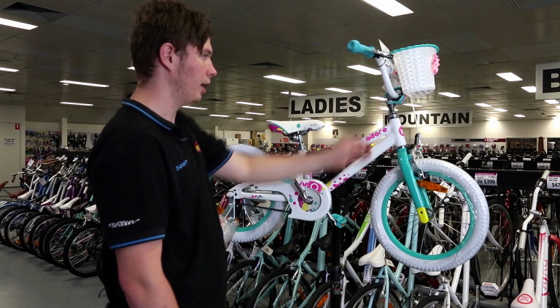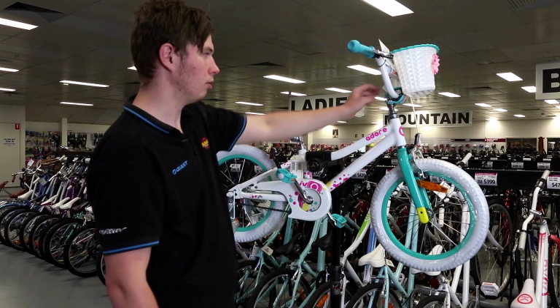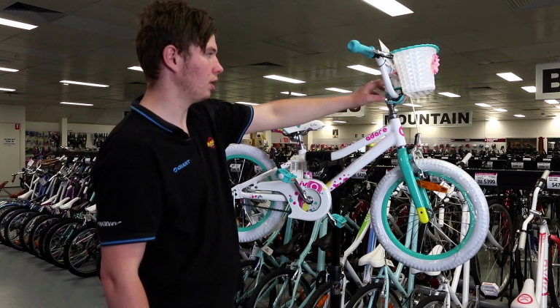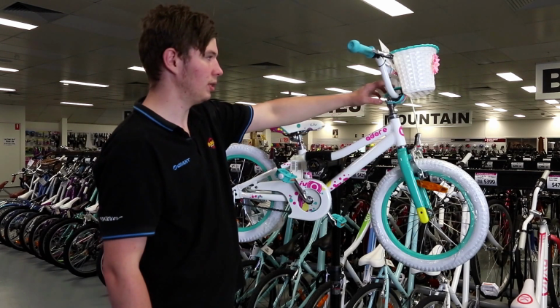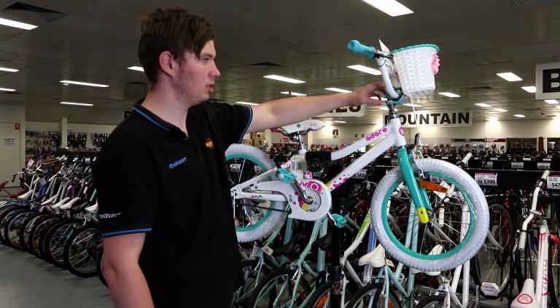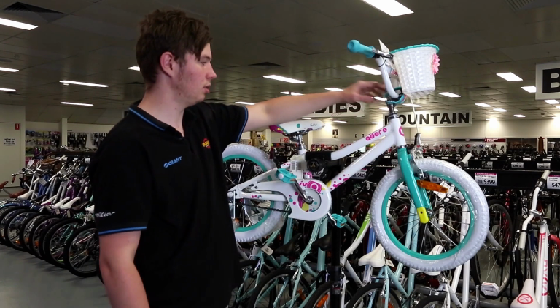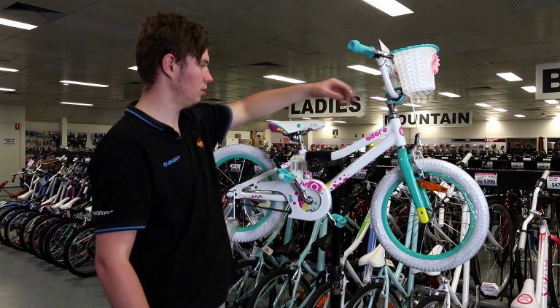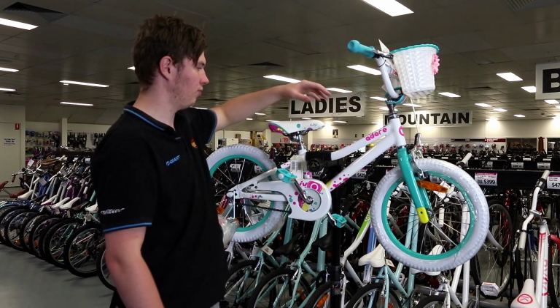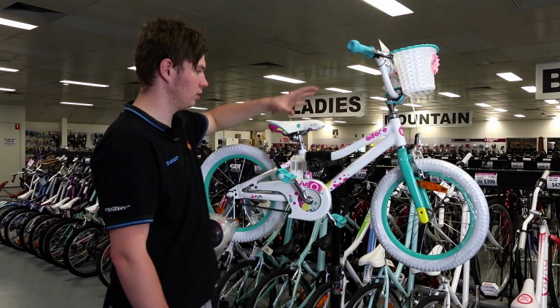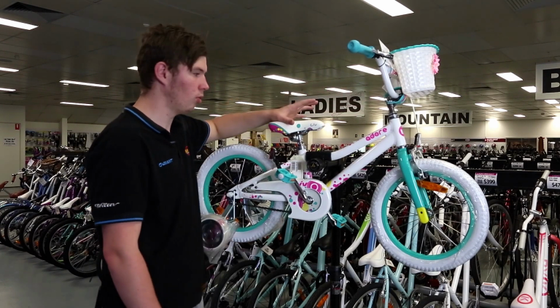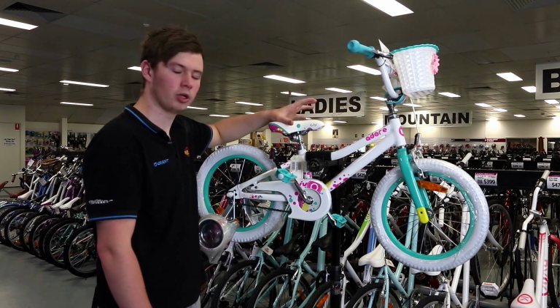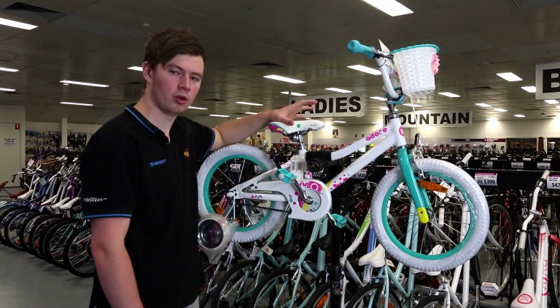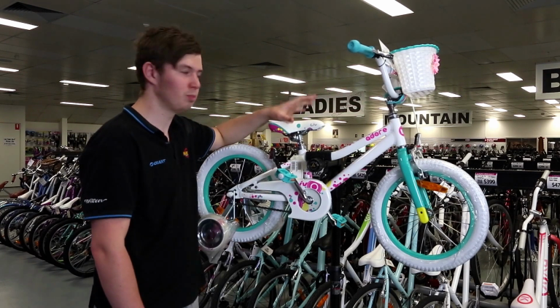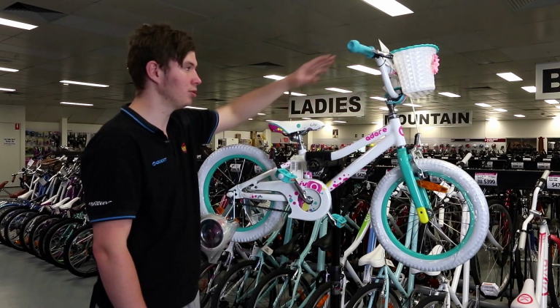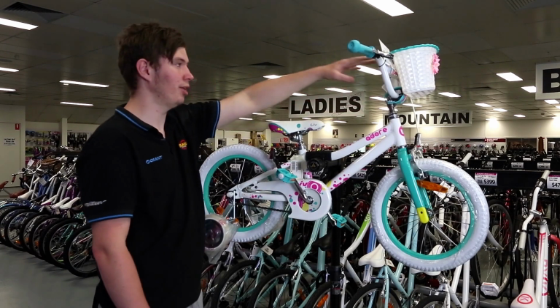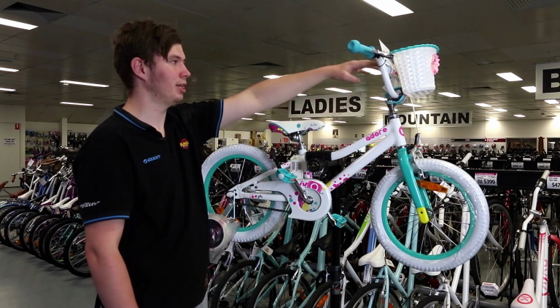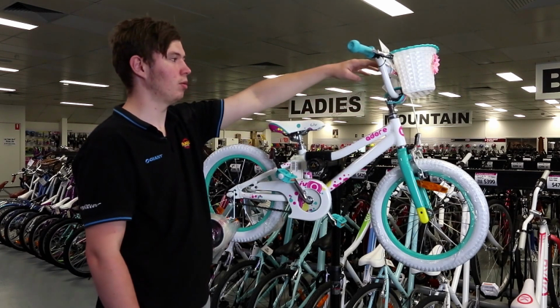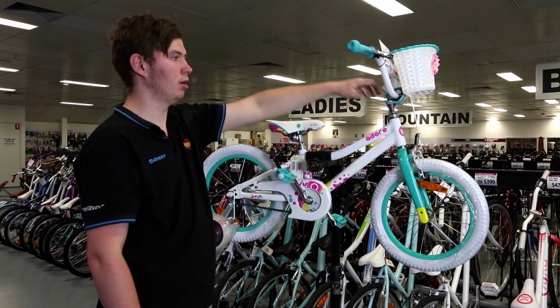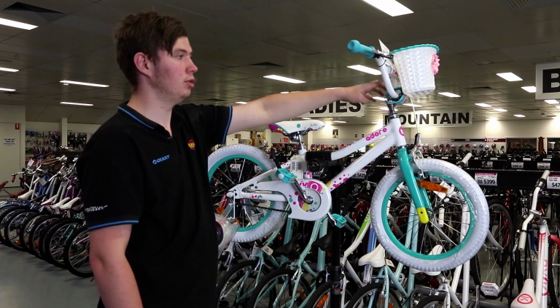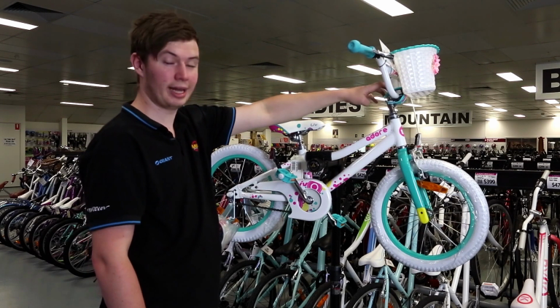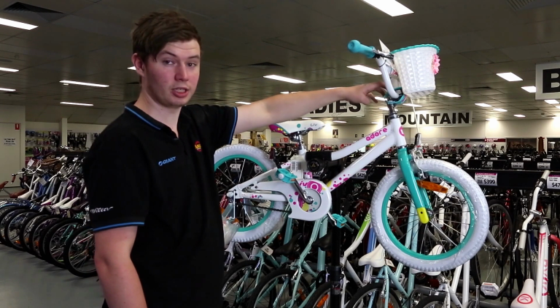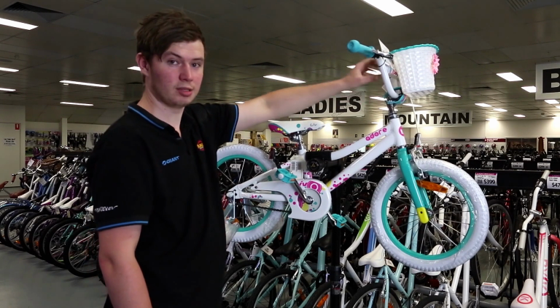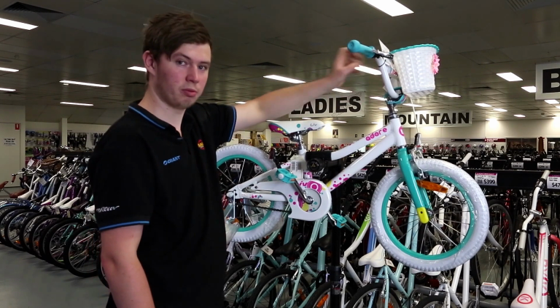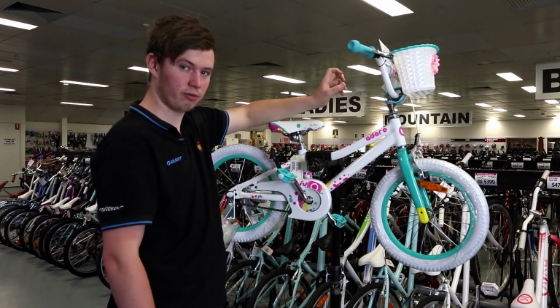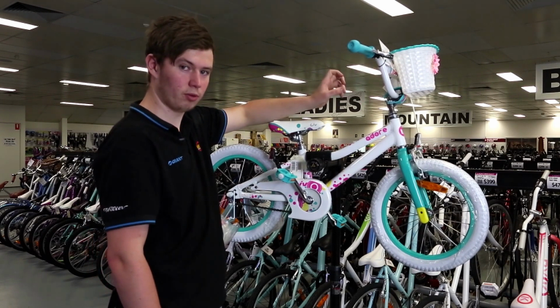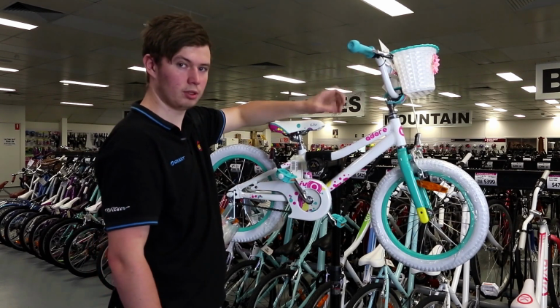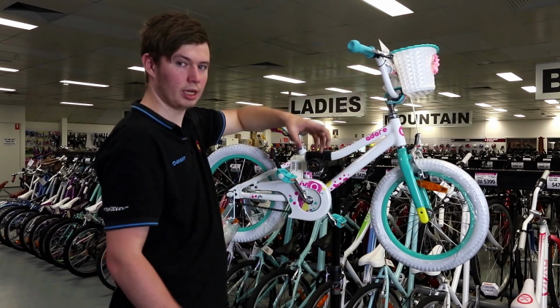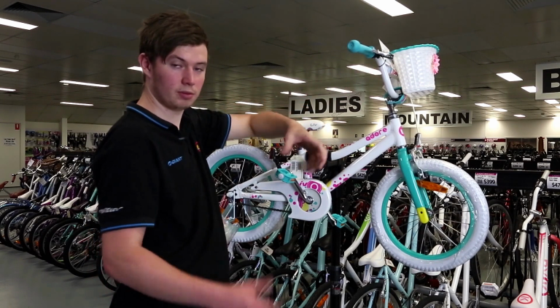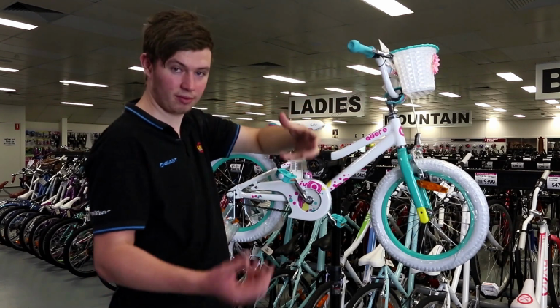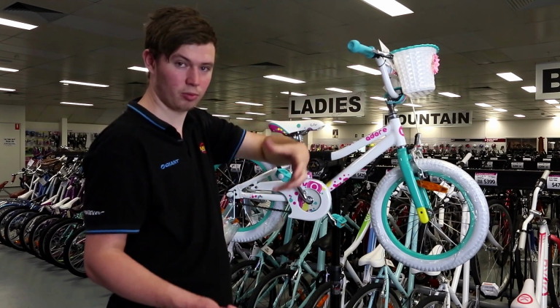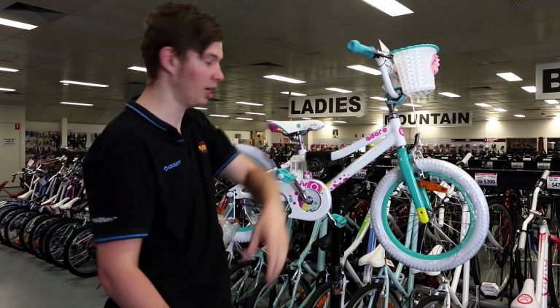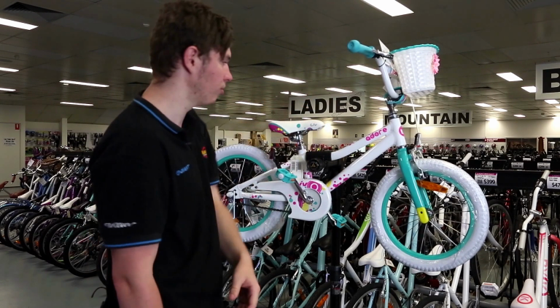Another good thing about this is if there's a smaller girl on this, because the handlebars are quite high, you can adjust them to pull it forward to make them feel more comfortable.